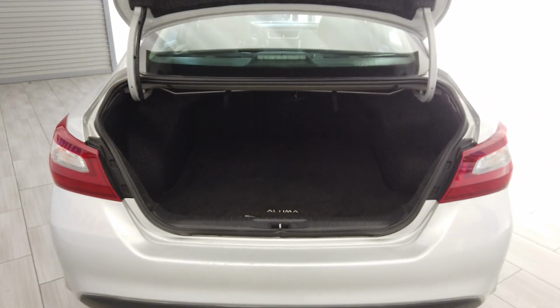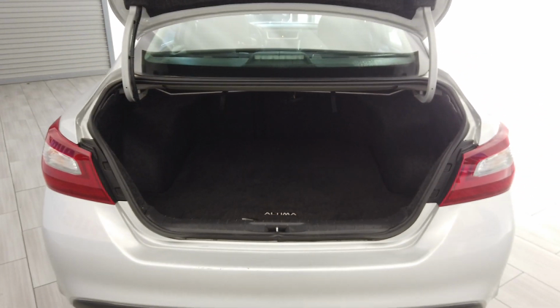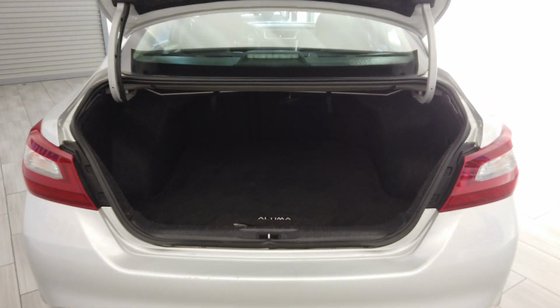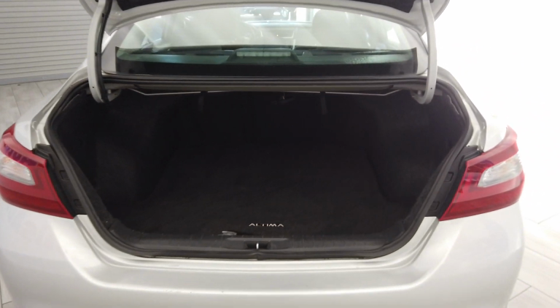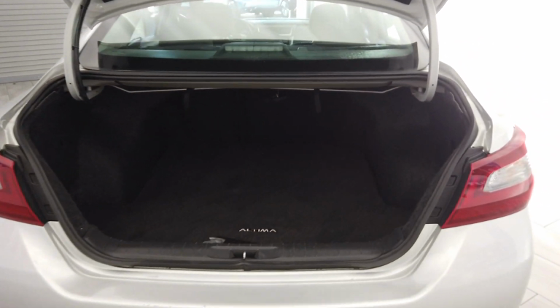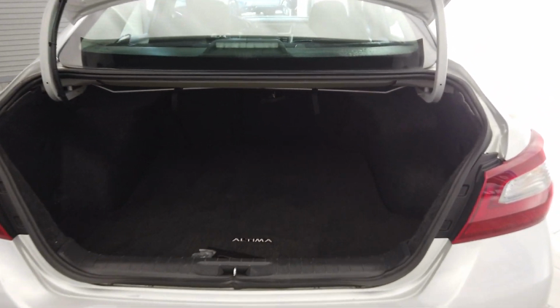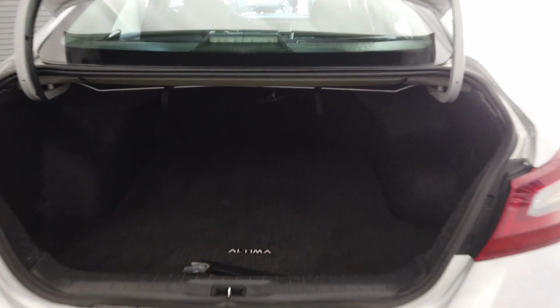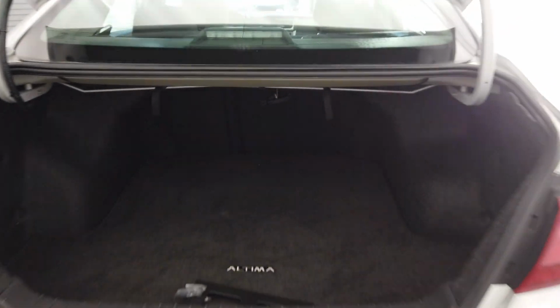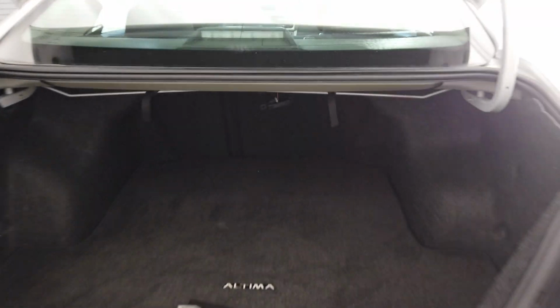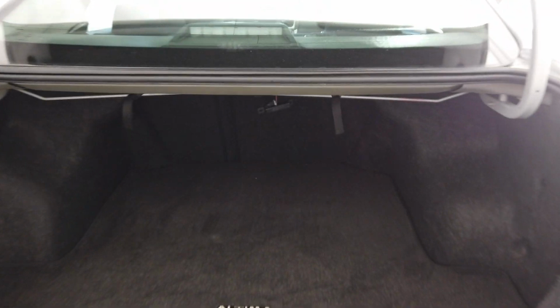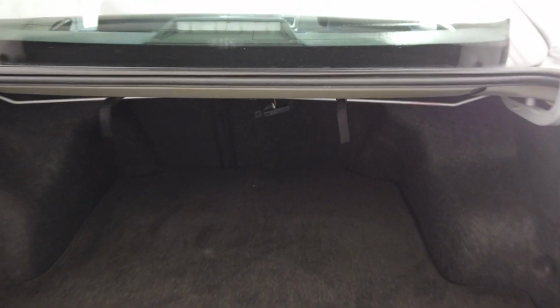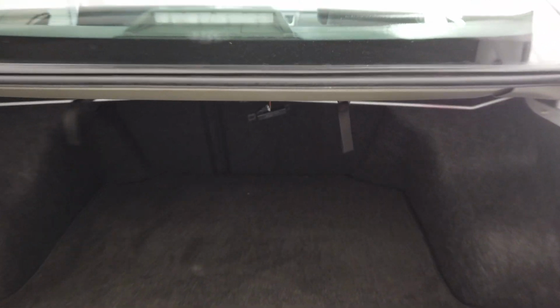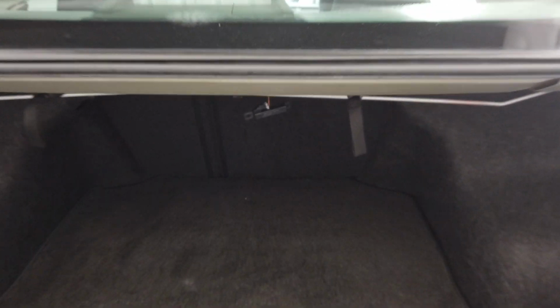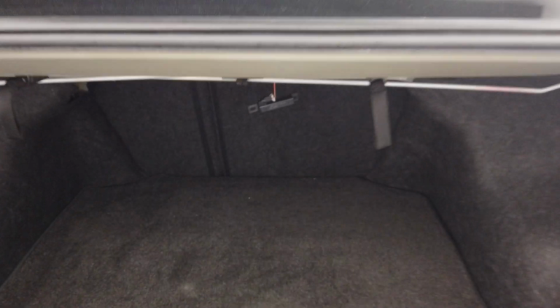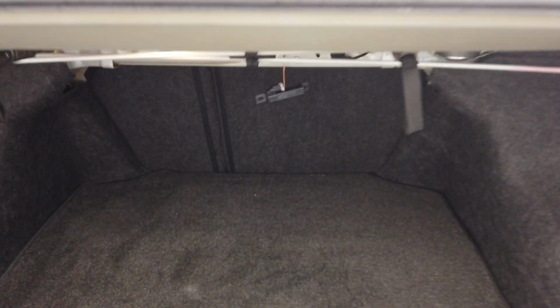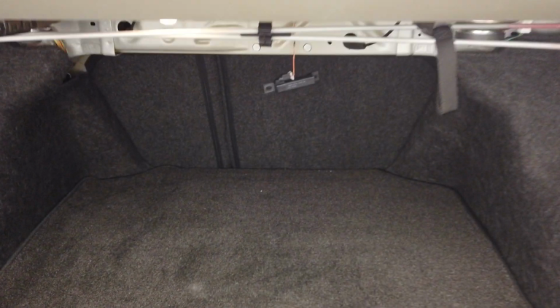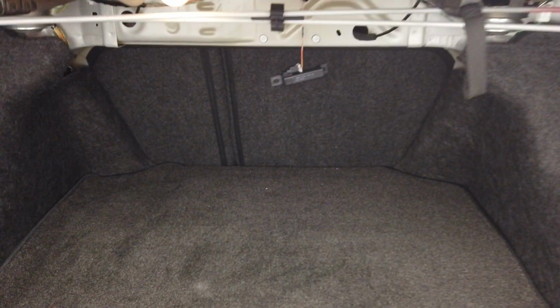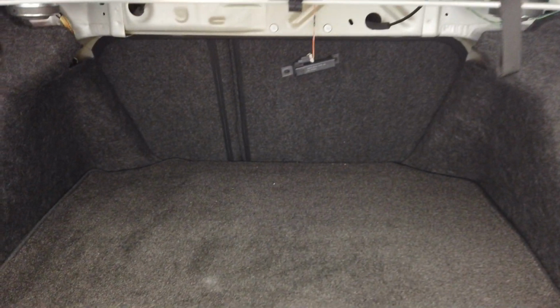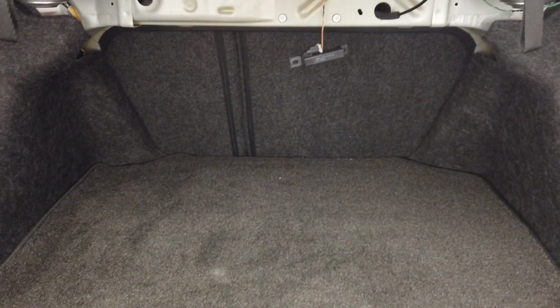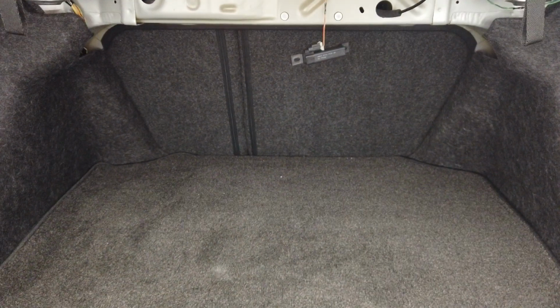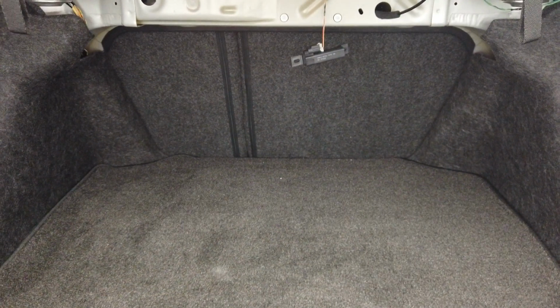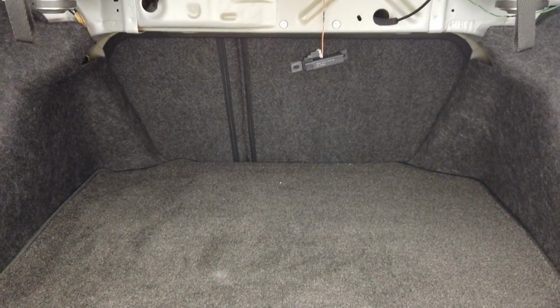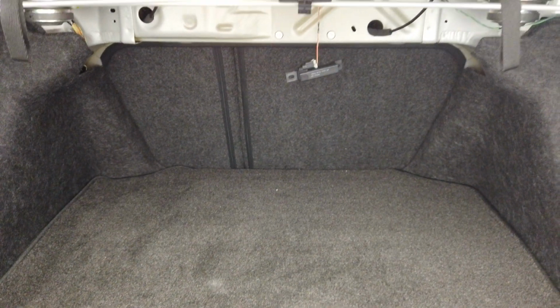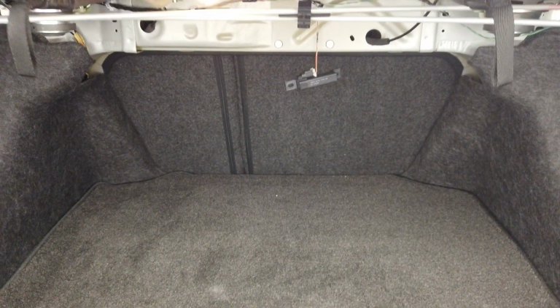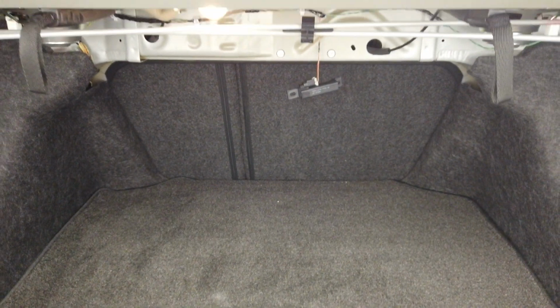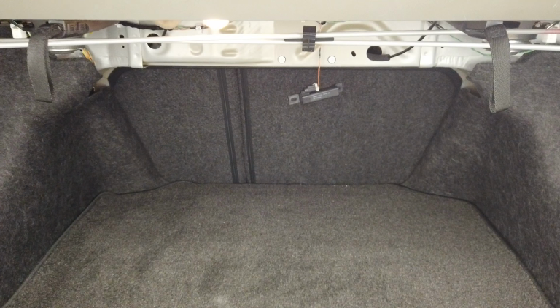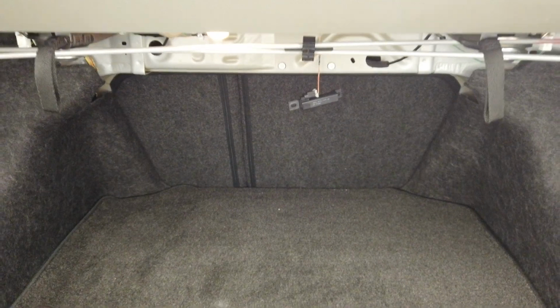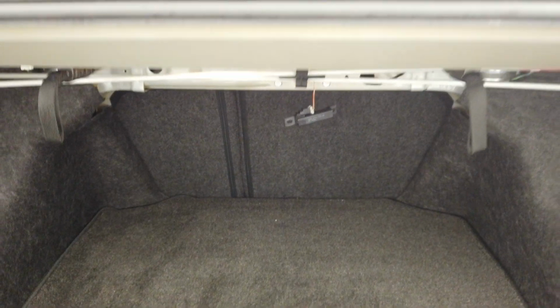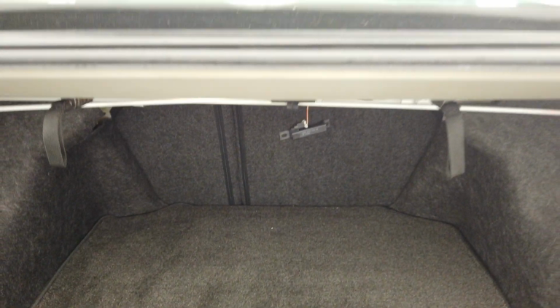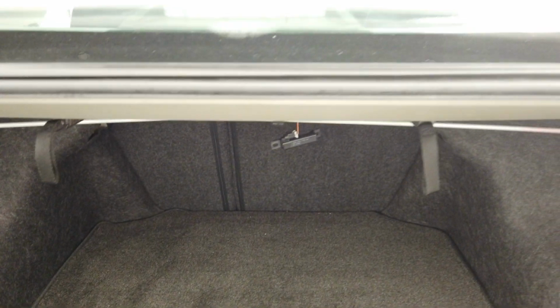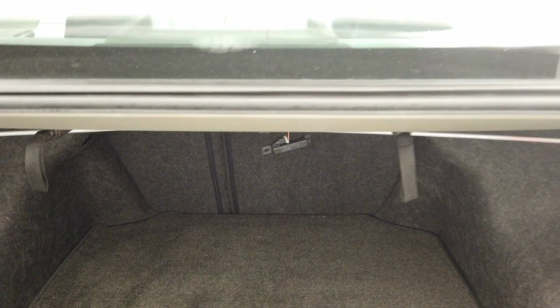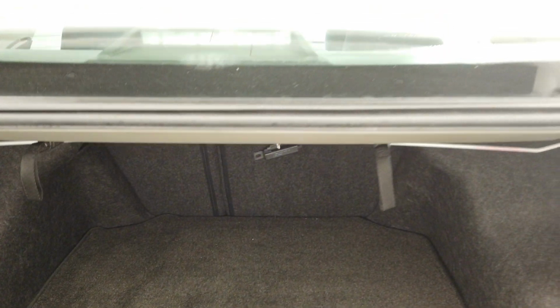Lots of room back here and you have a 60-40 bench split — you can always lower the back seats.